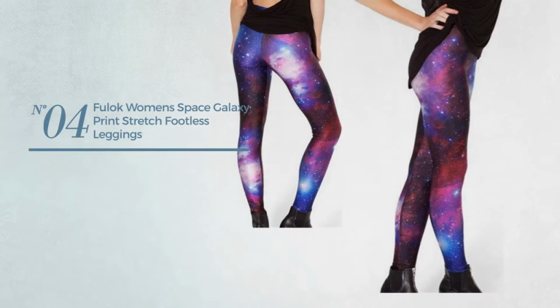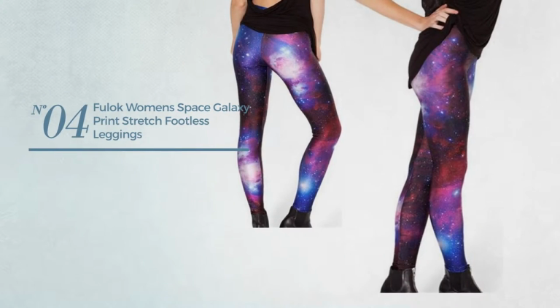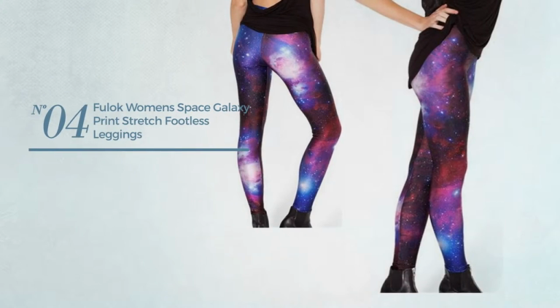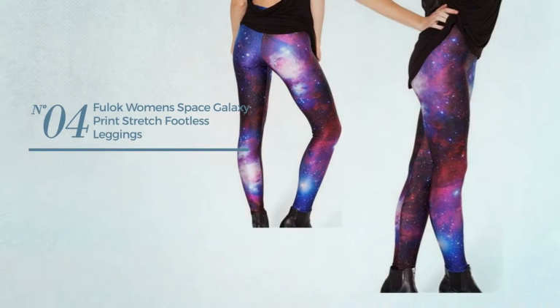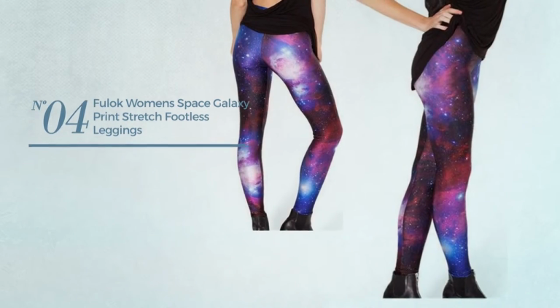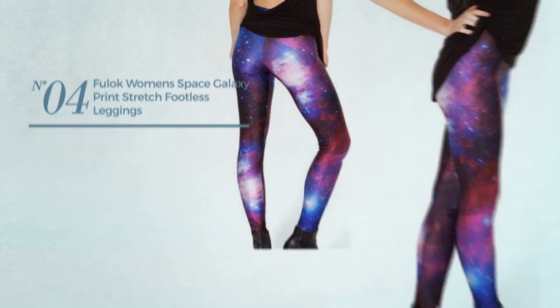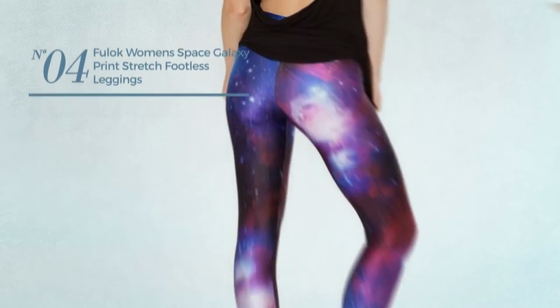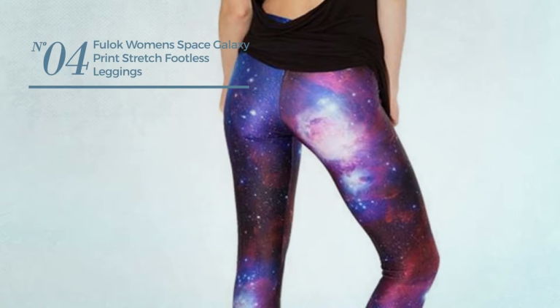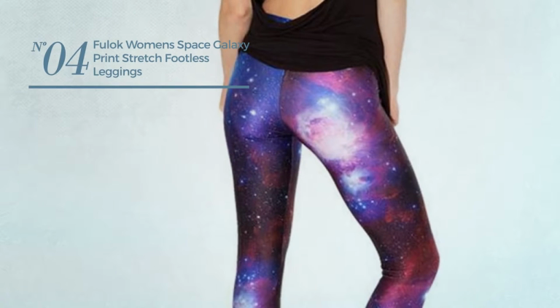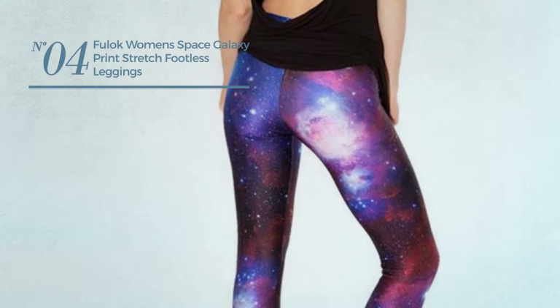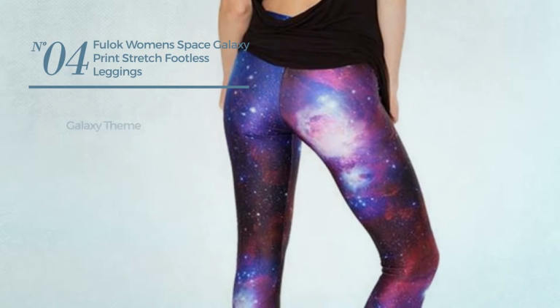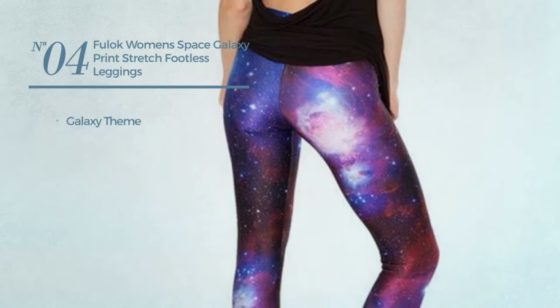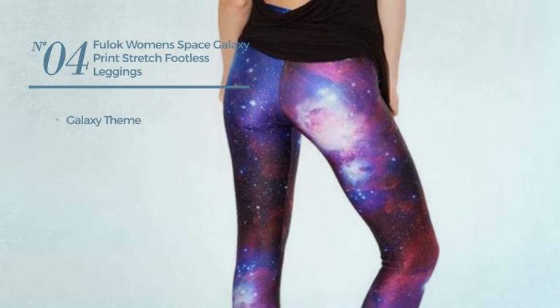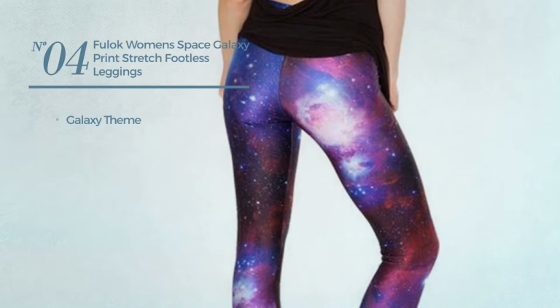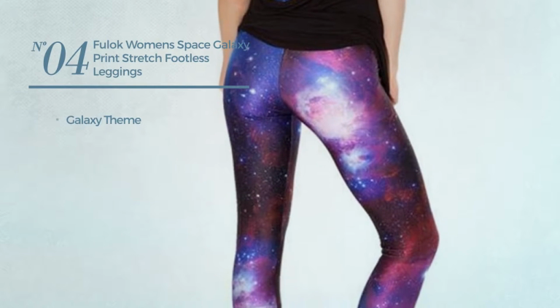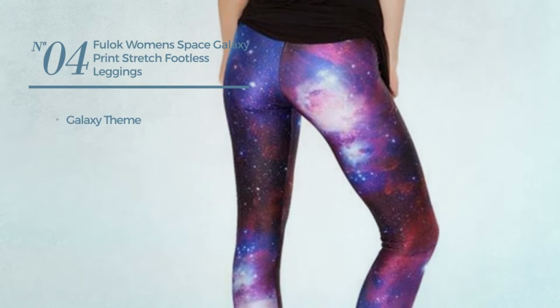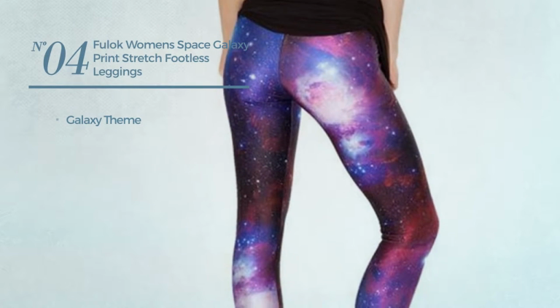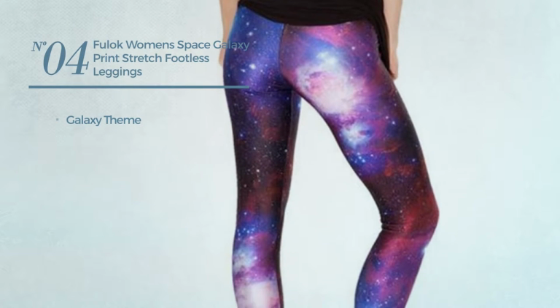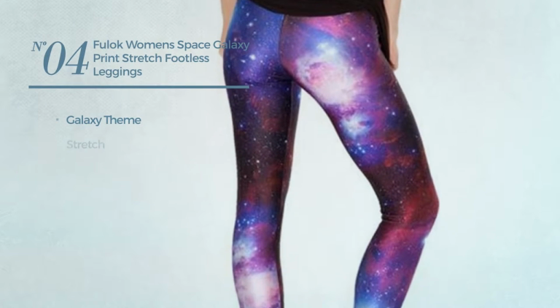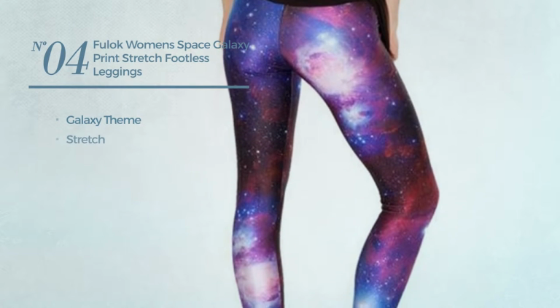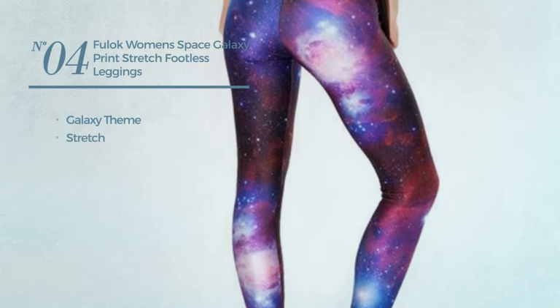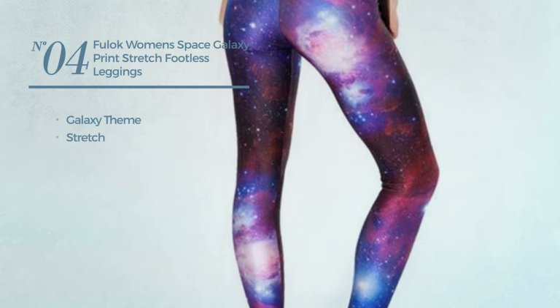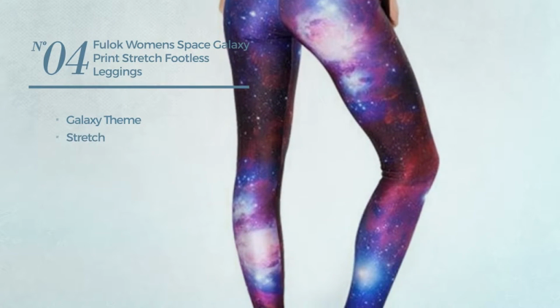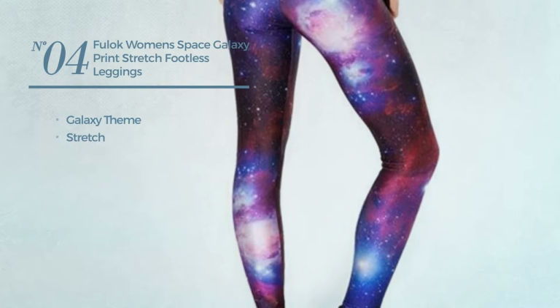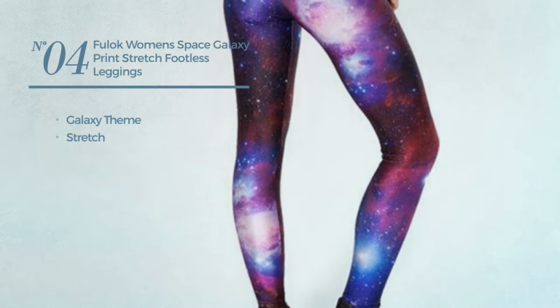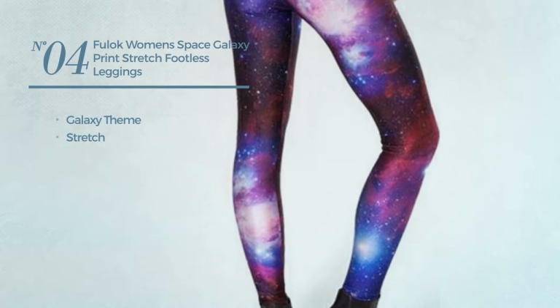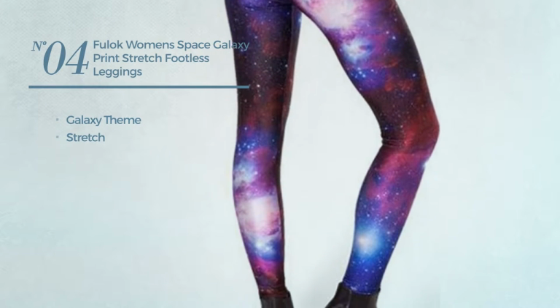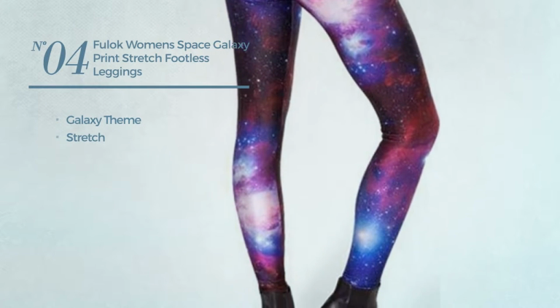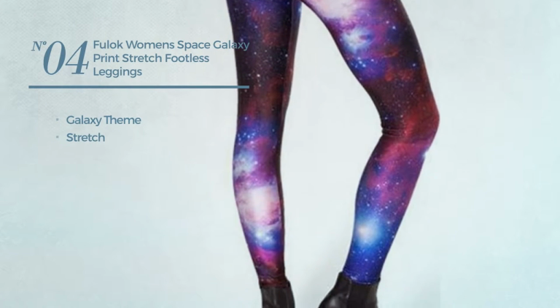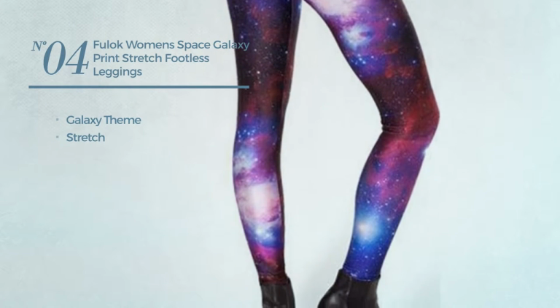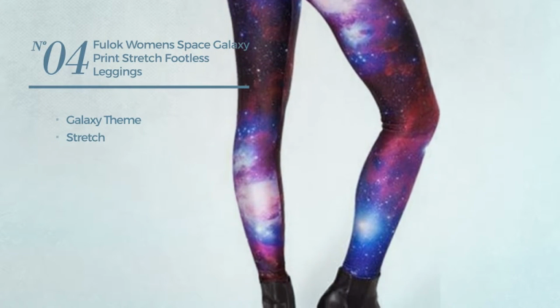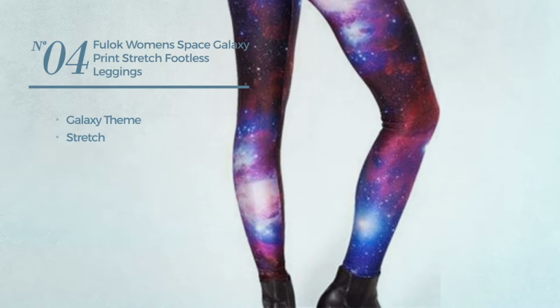Number 4. Featuring a galaxy-themed design, made of stretch material. Available in 2 colors.